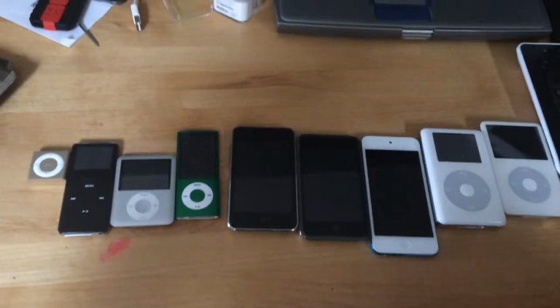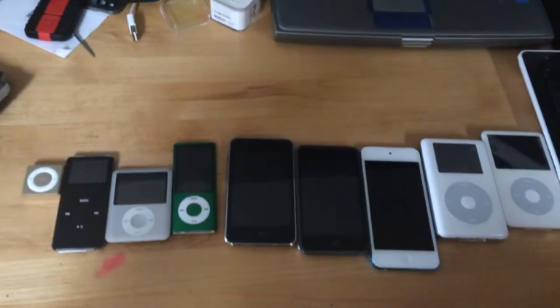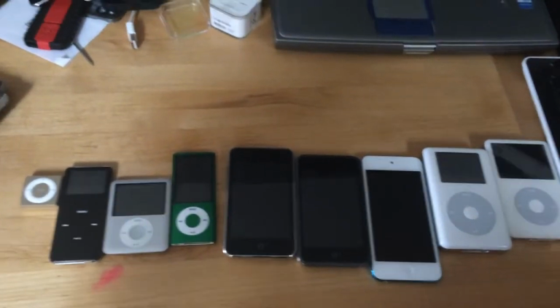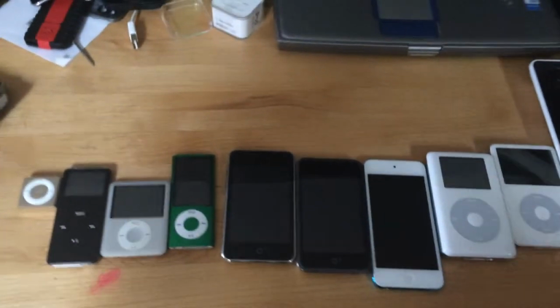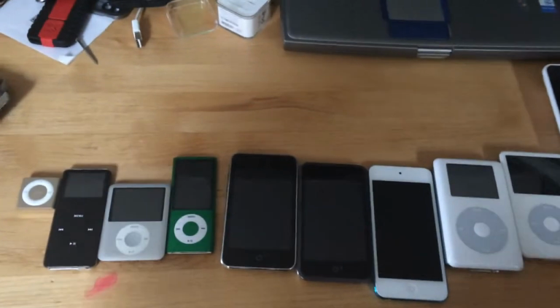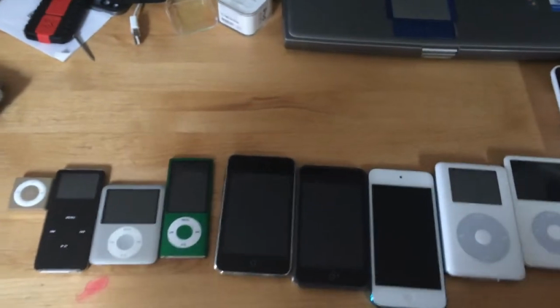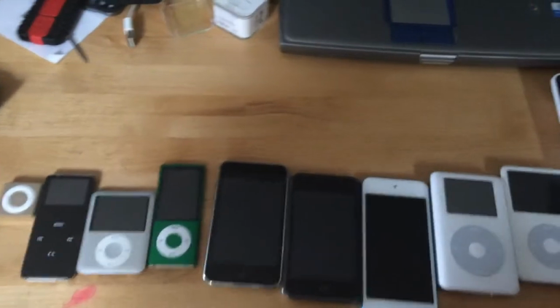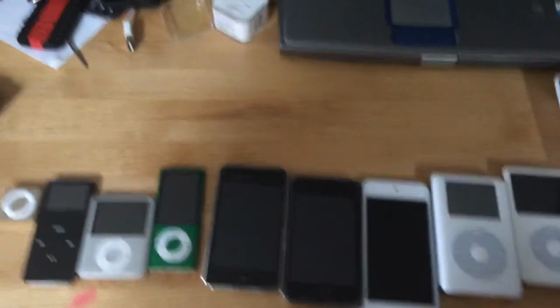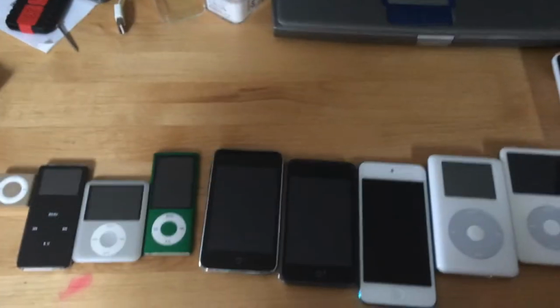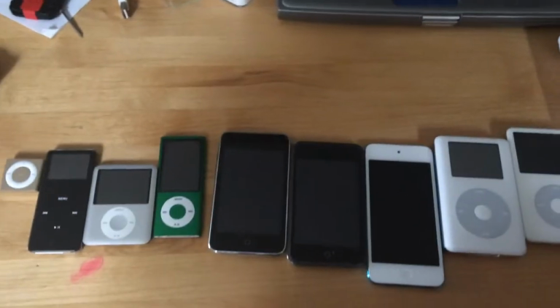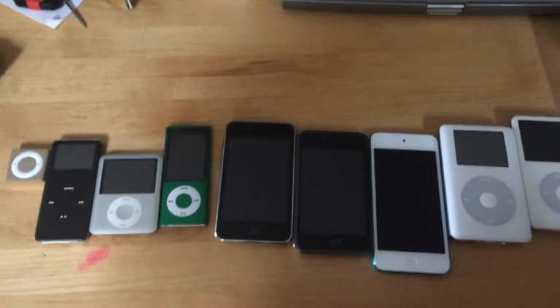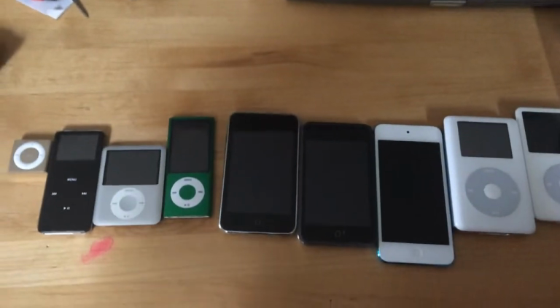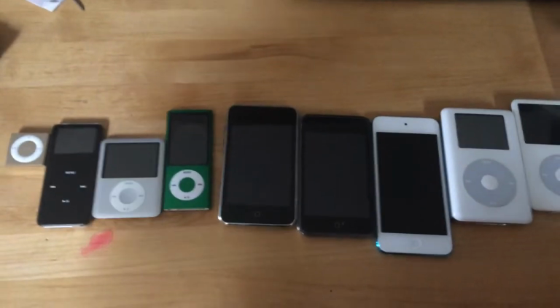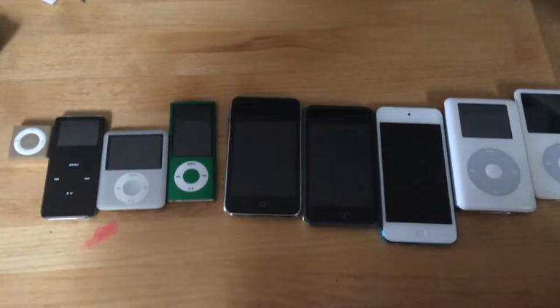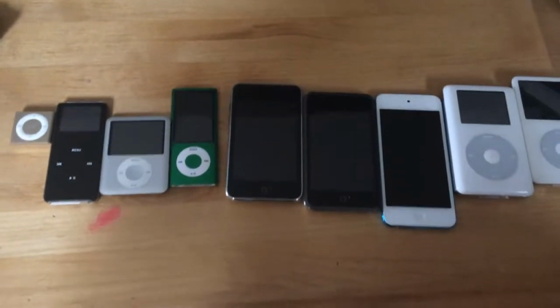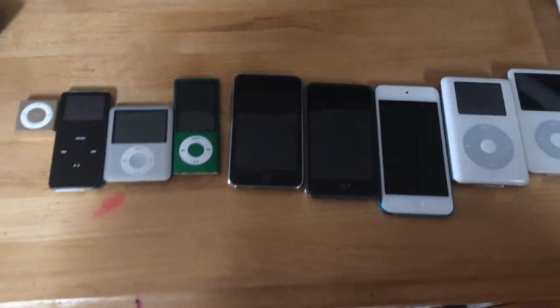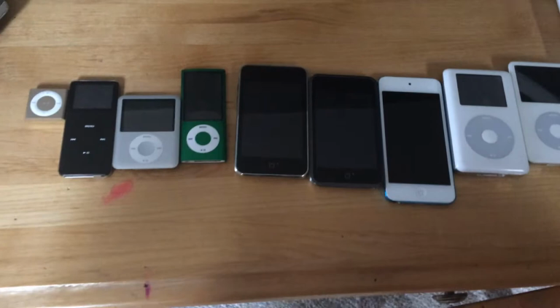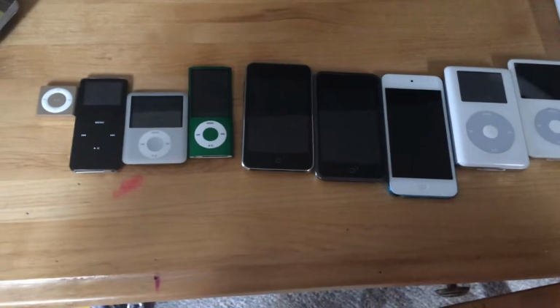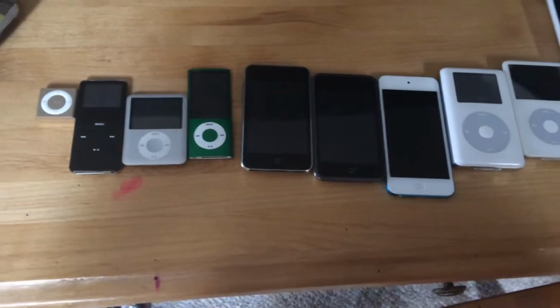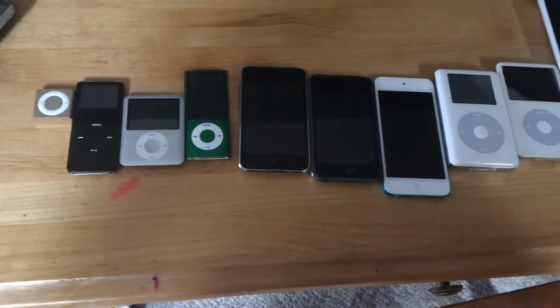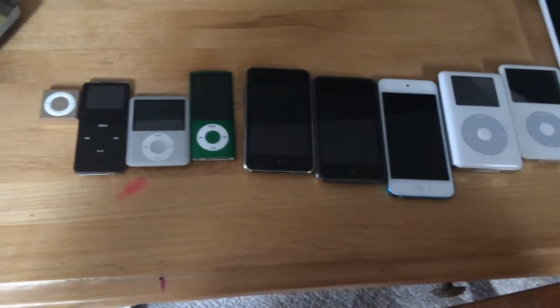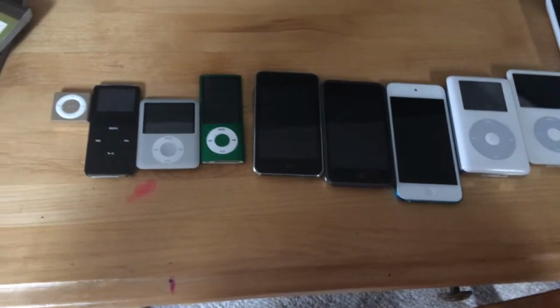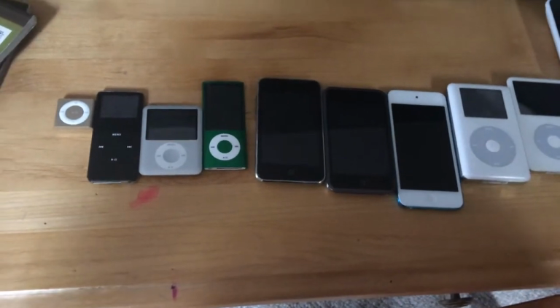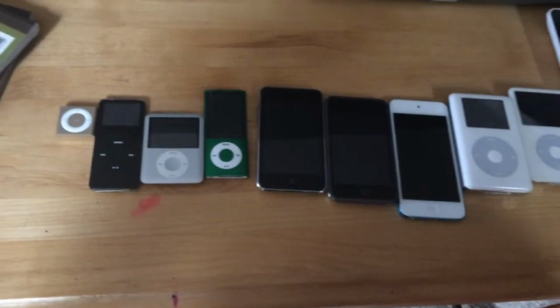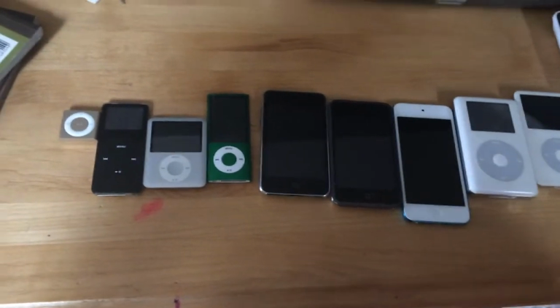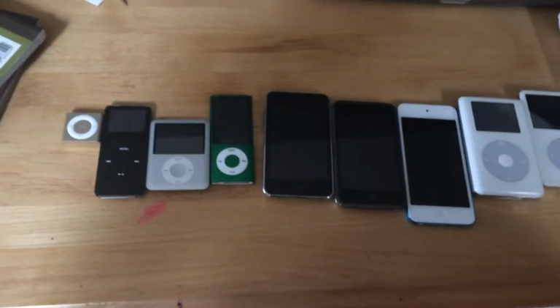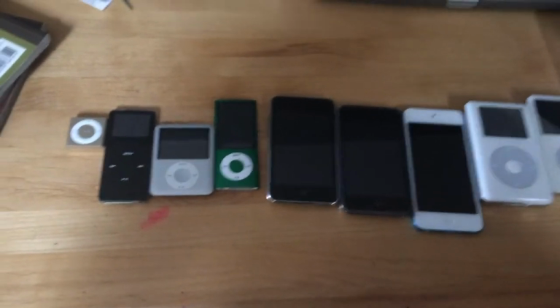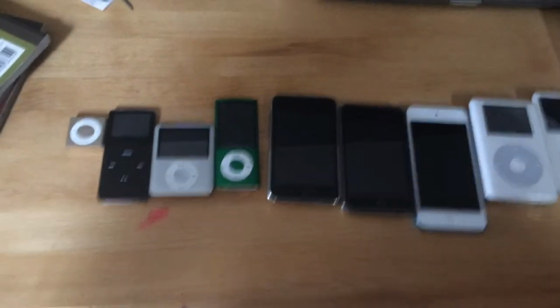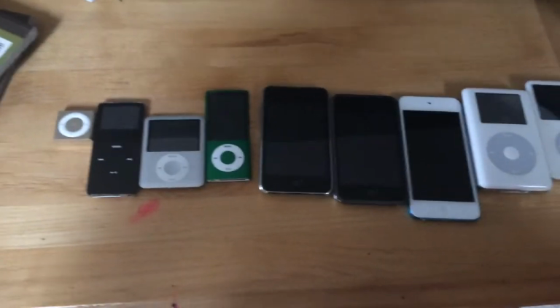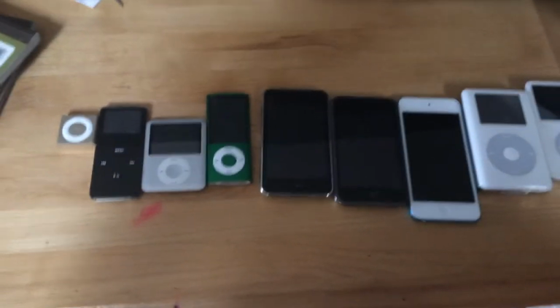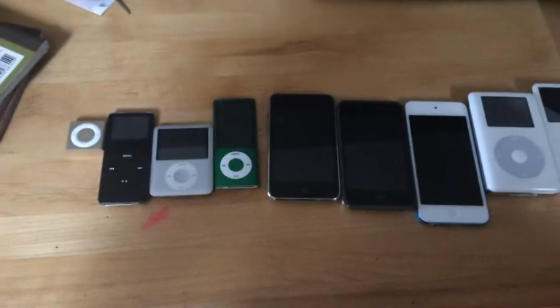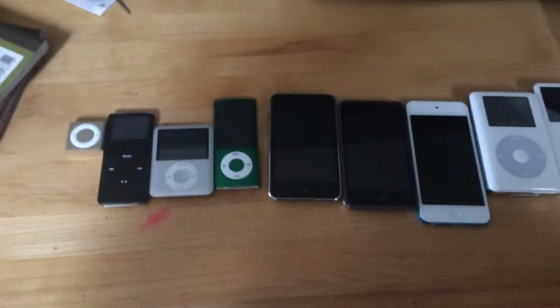Make sure to check me out on Google Plus, and I'll tell you all the iPods.